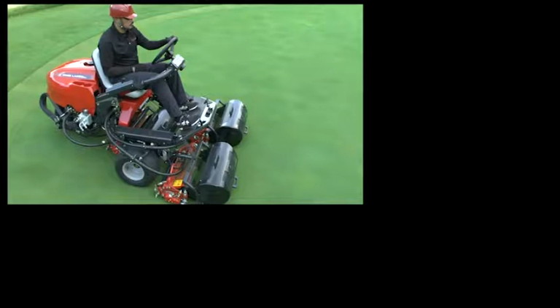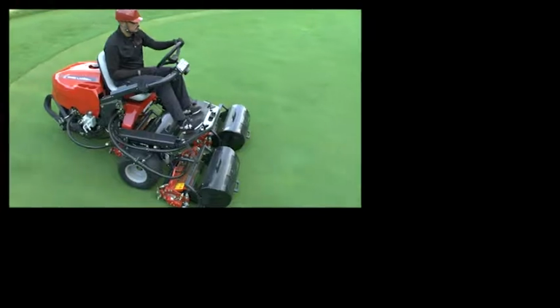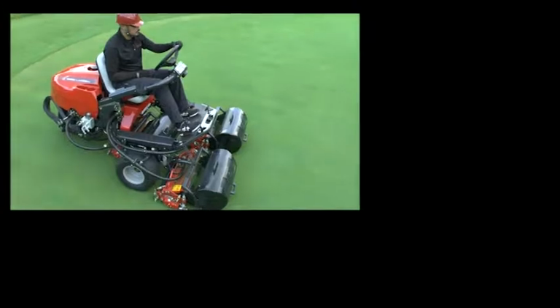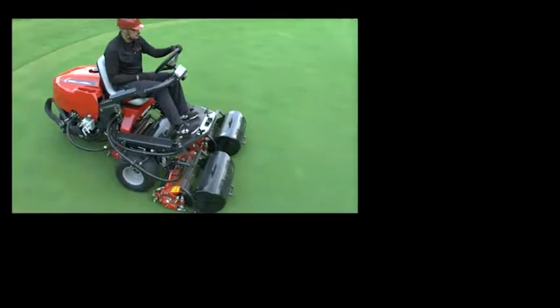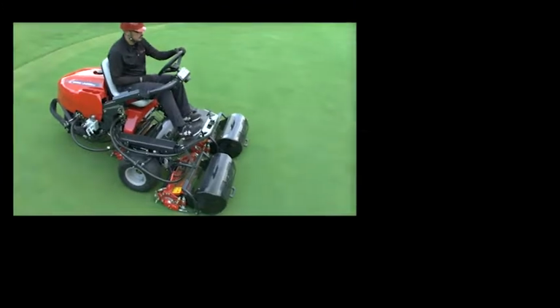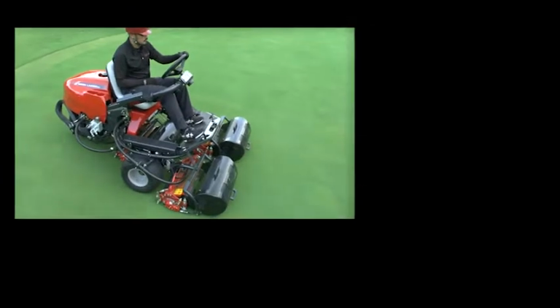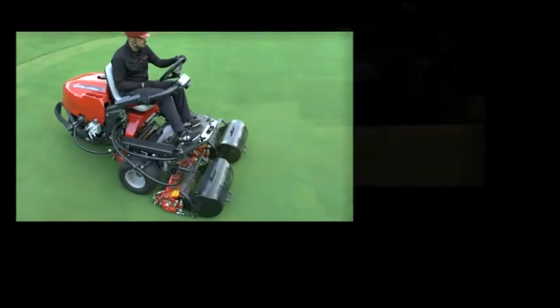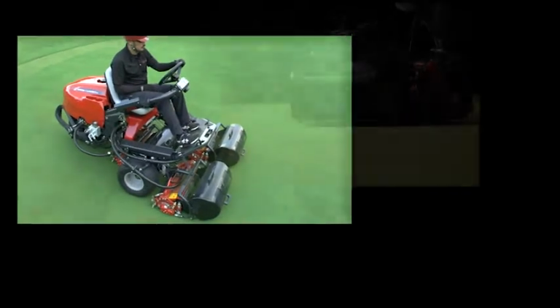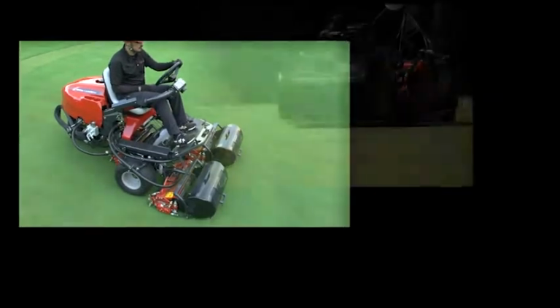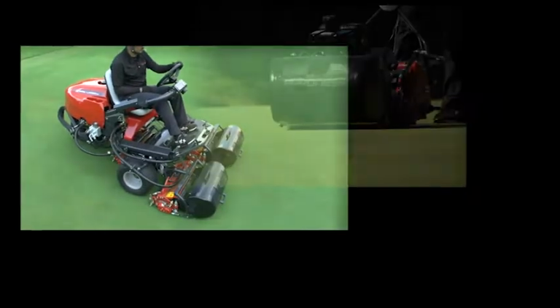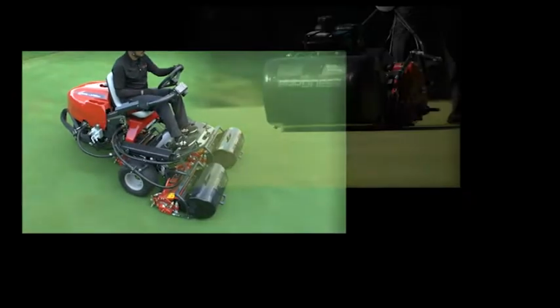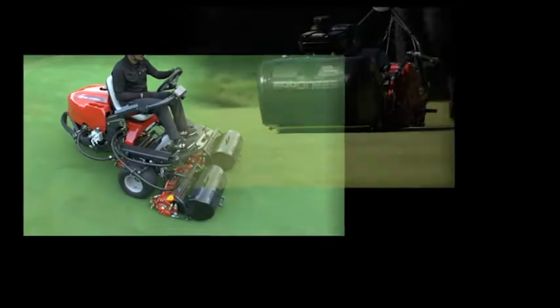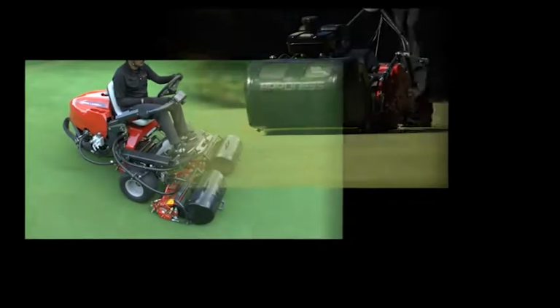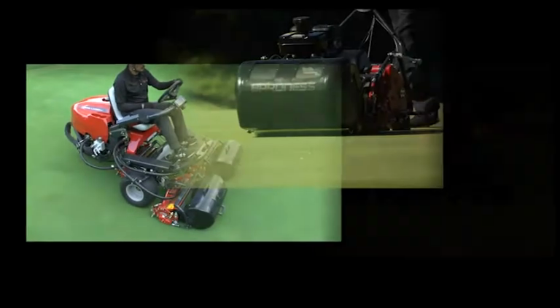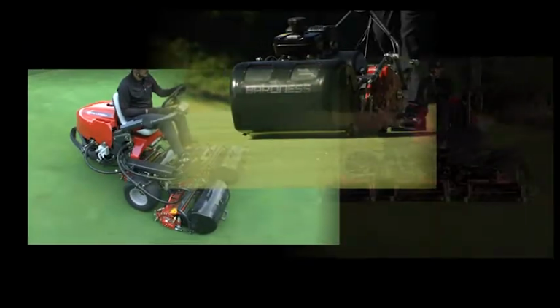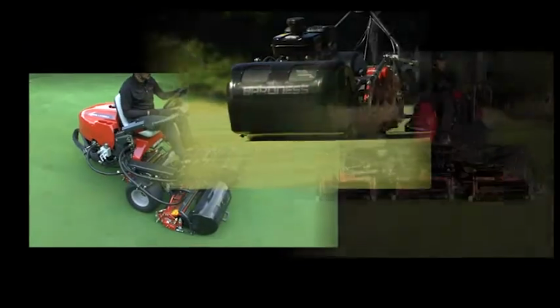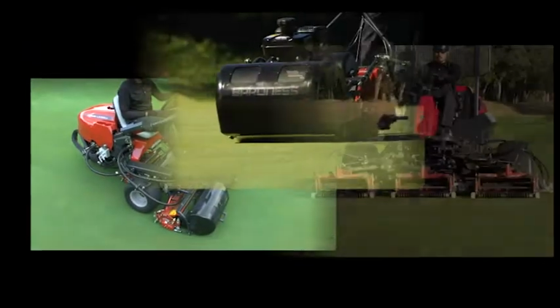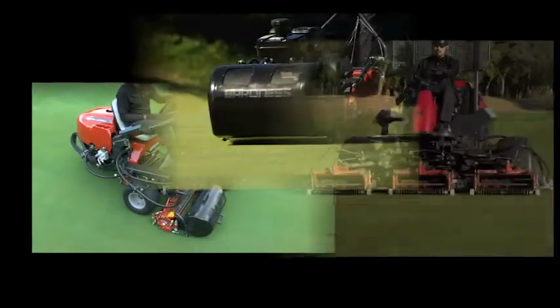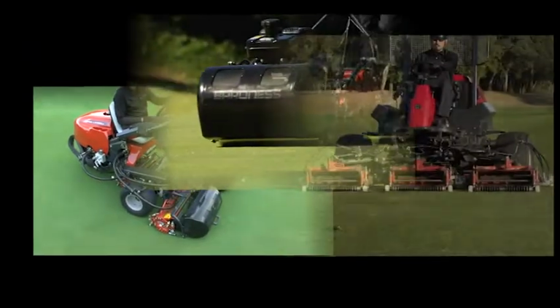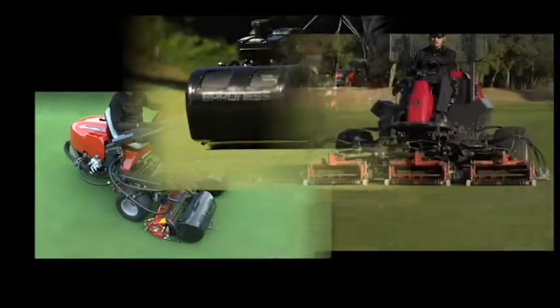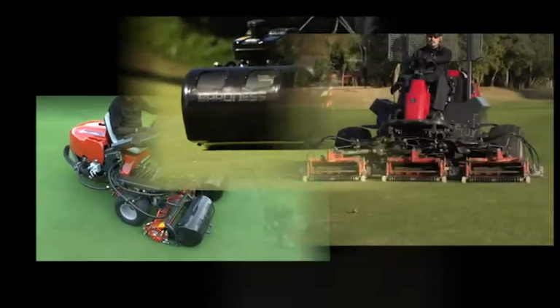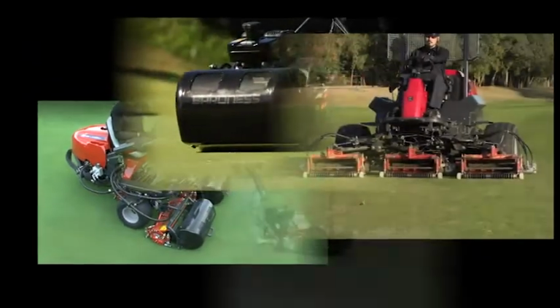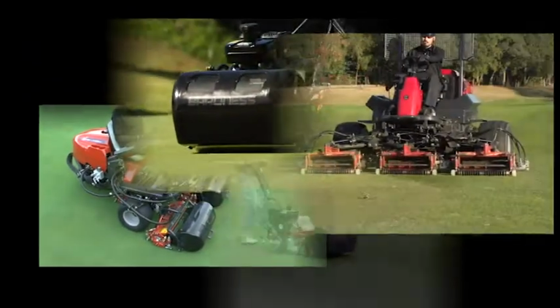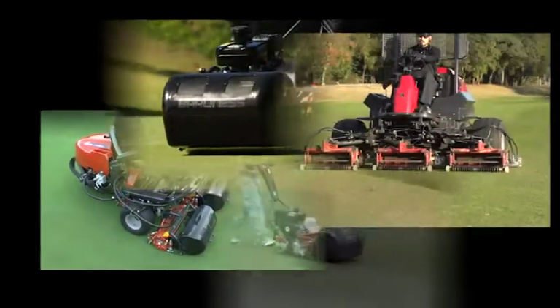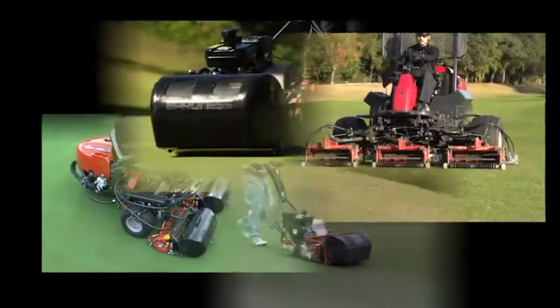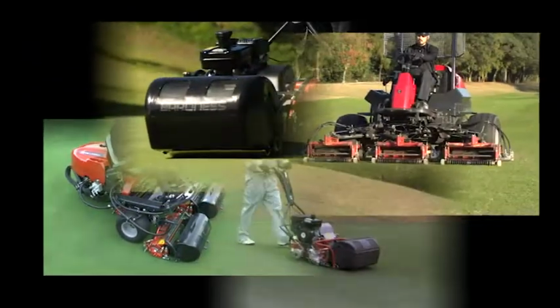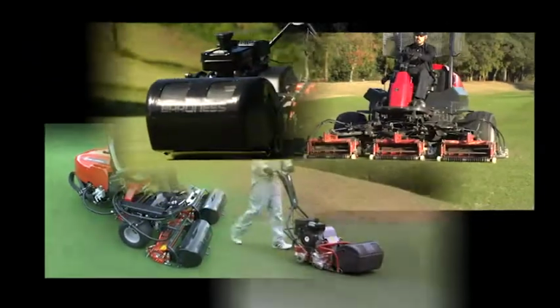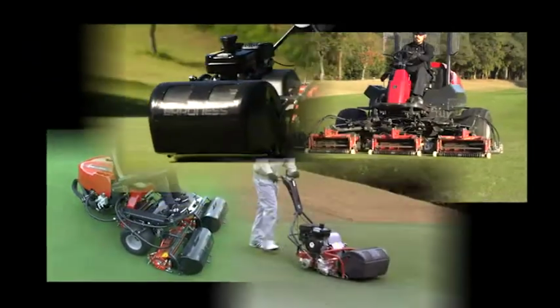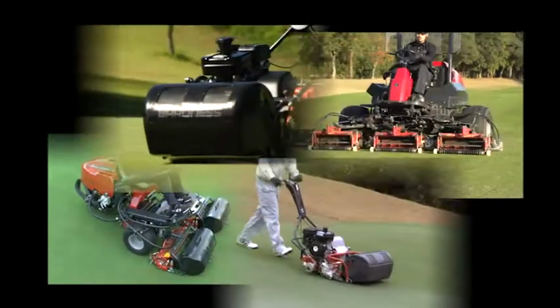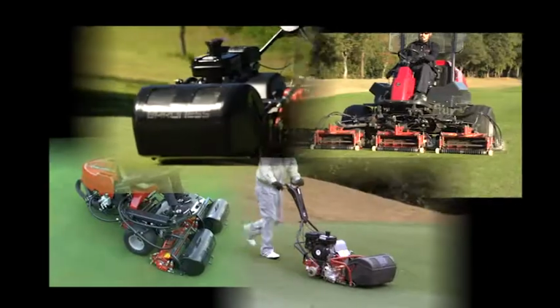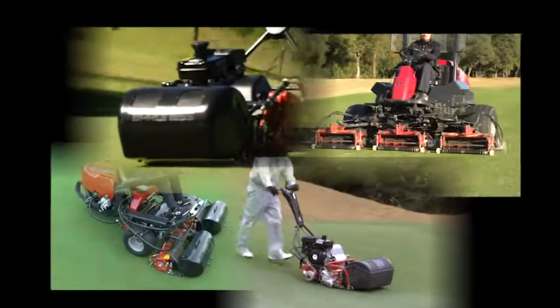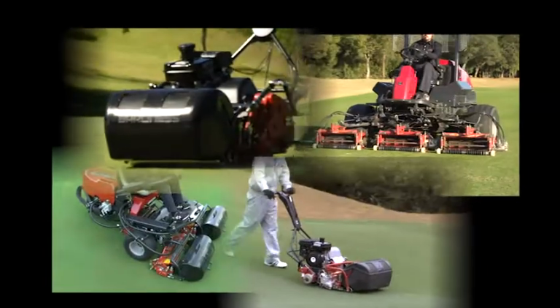Variable mowing performances at the same height of cut setting. We call this B-ACT.